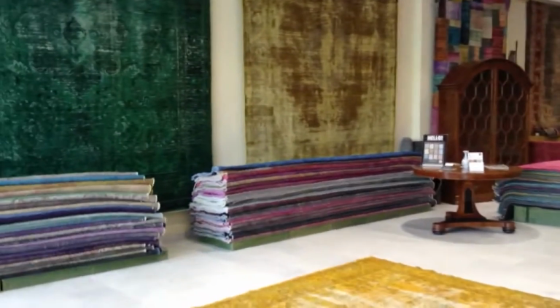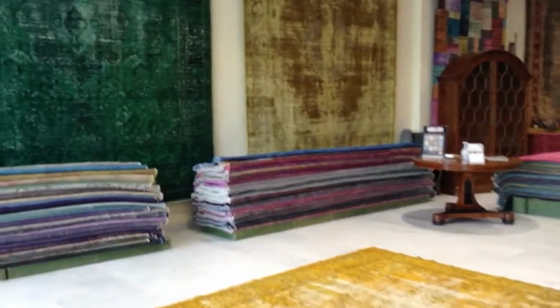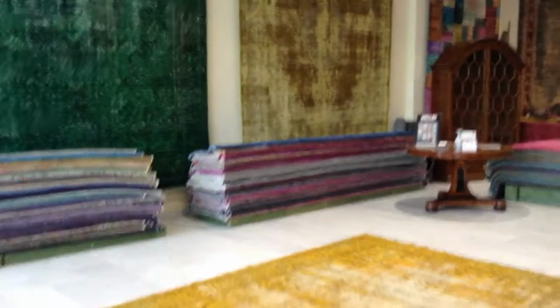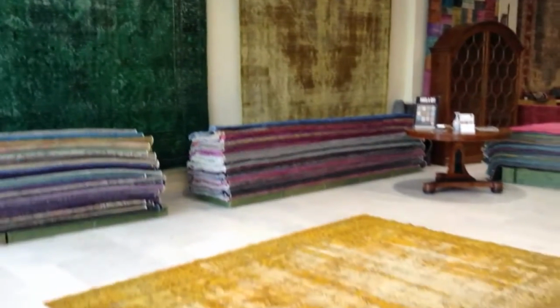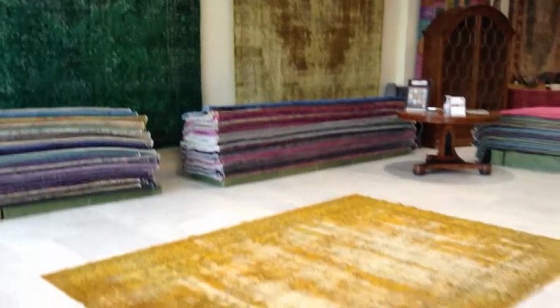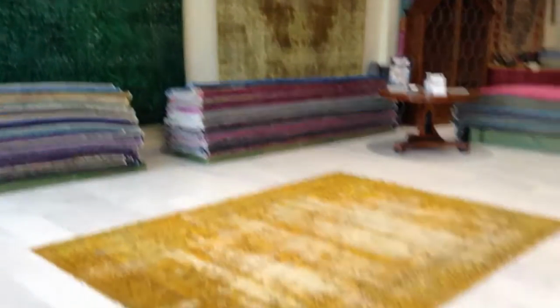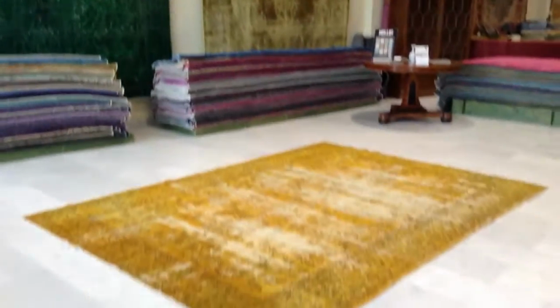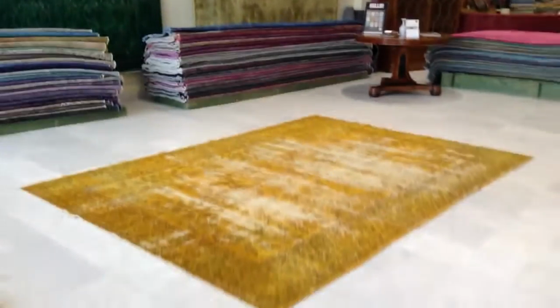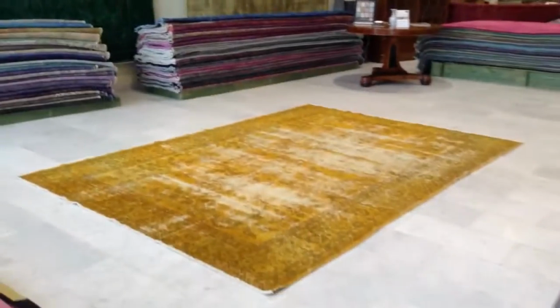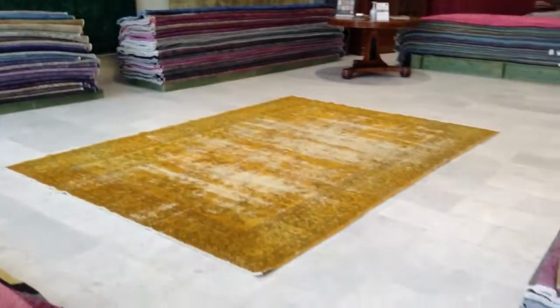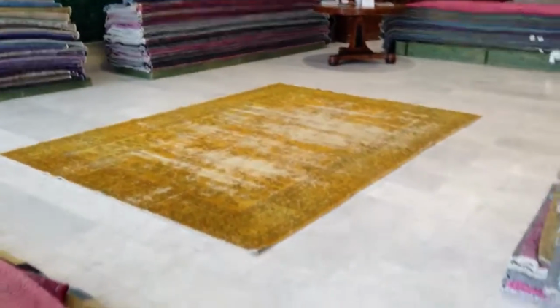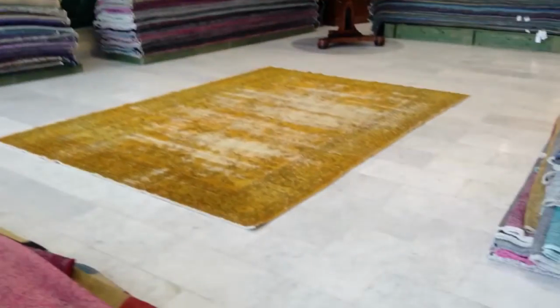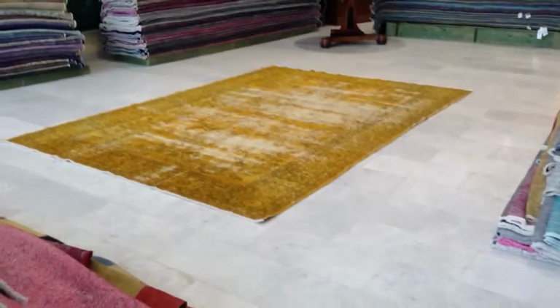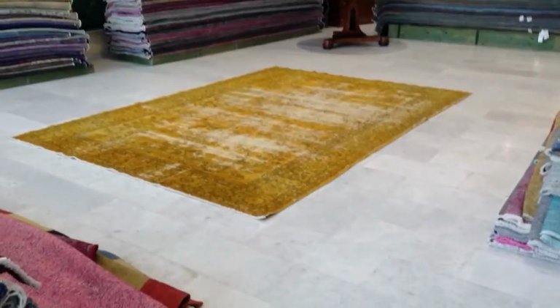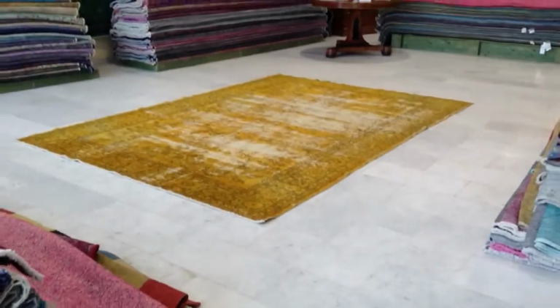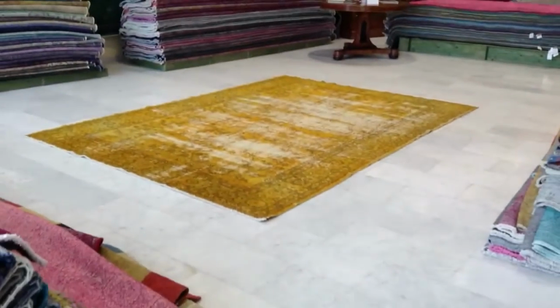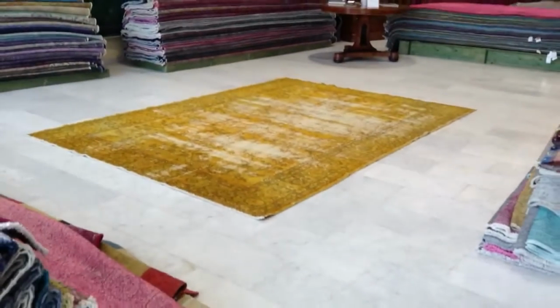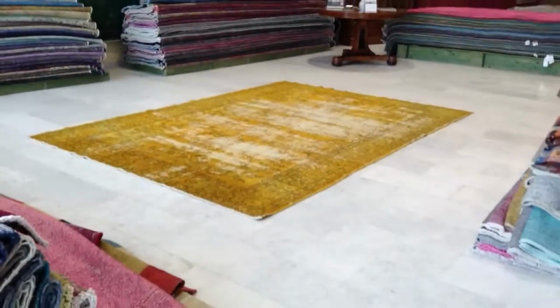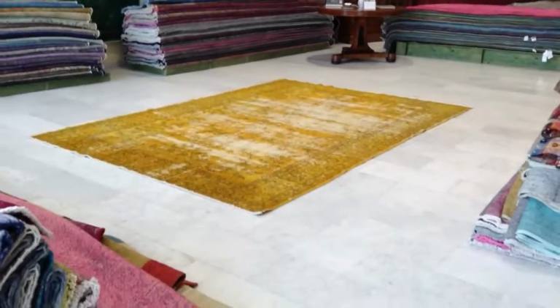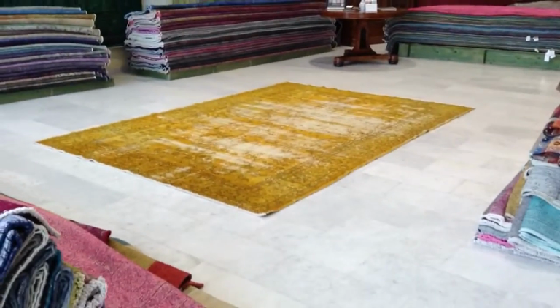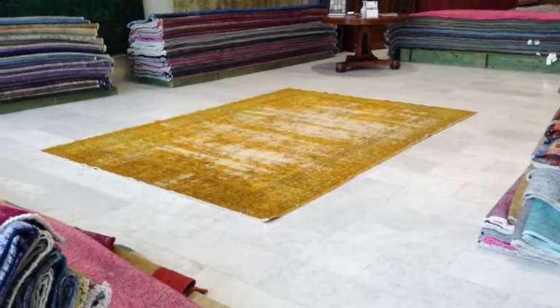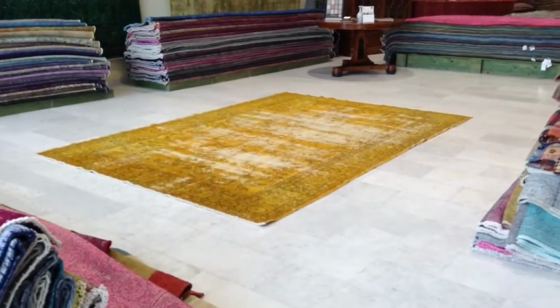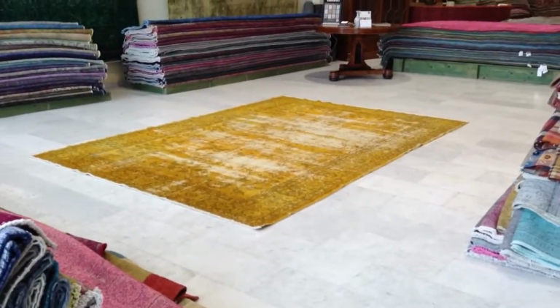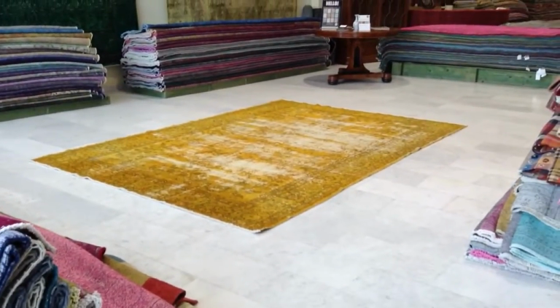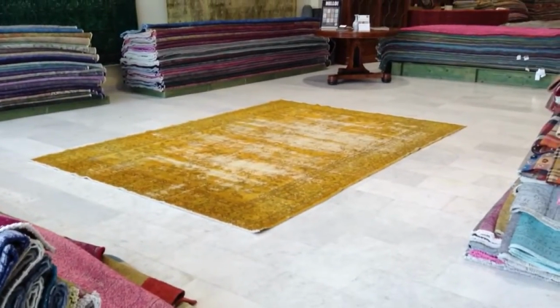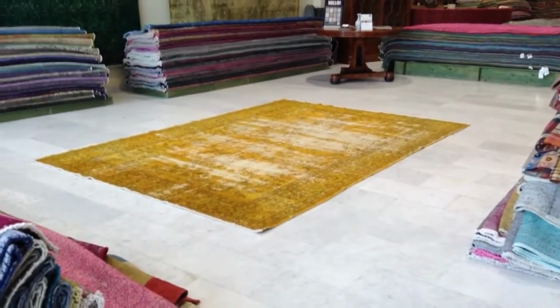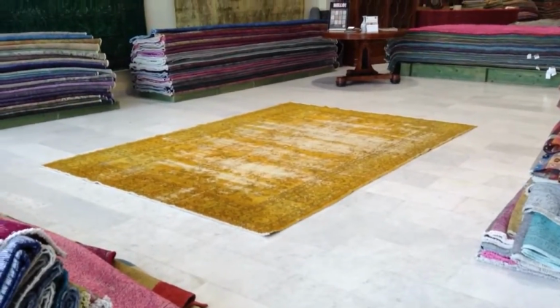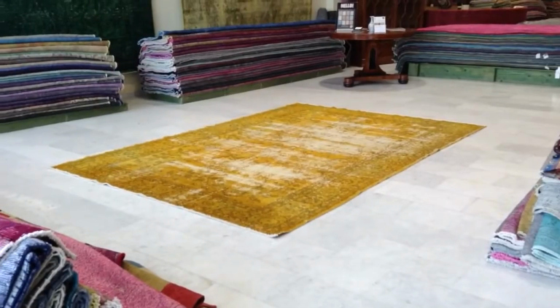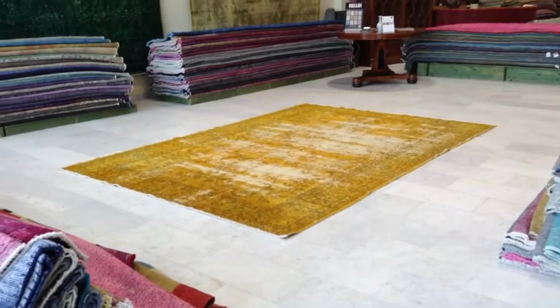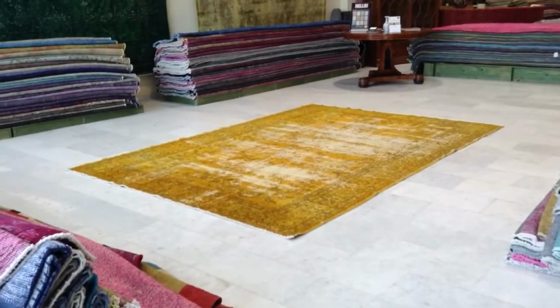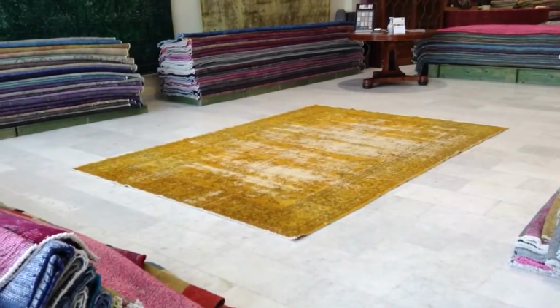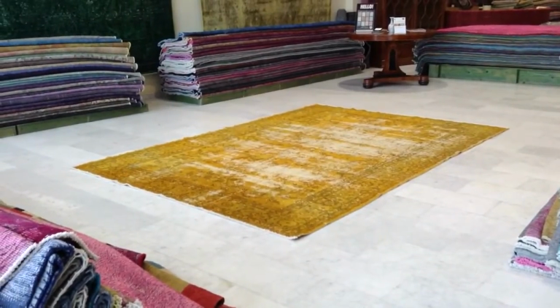If you have any questions about this carpet or any other carpets in our collection, we'll be happy to assist you in any way we can.